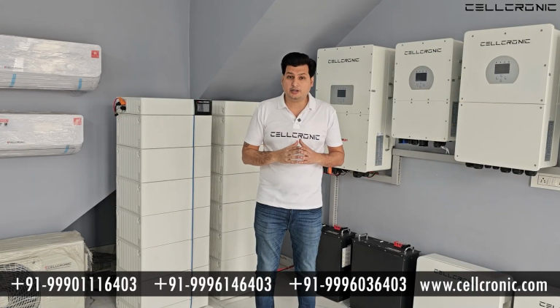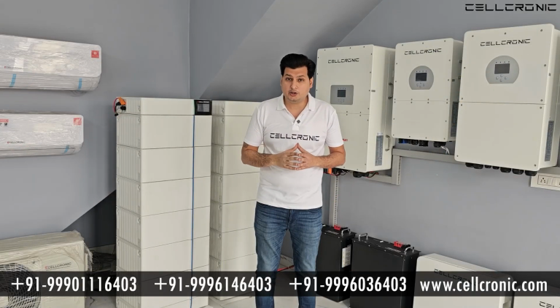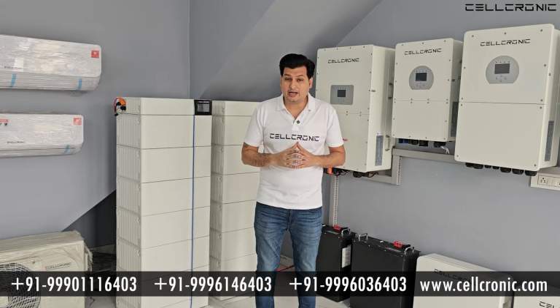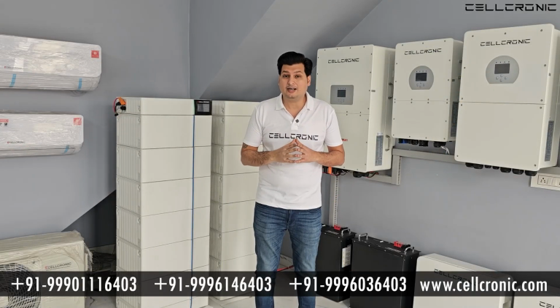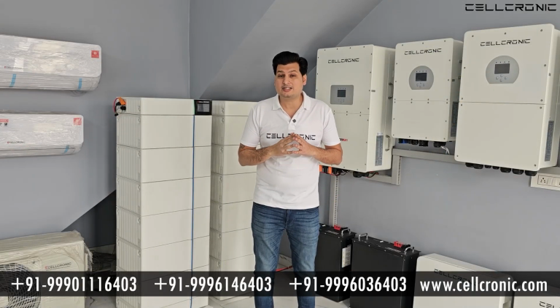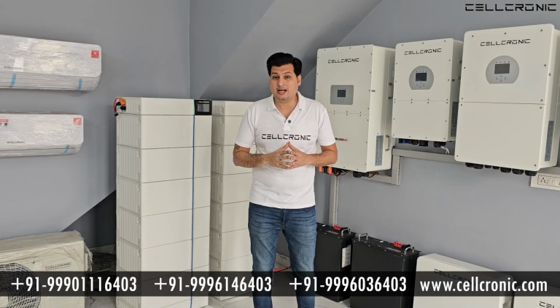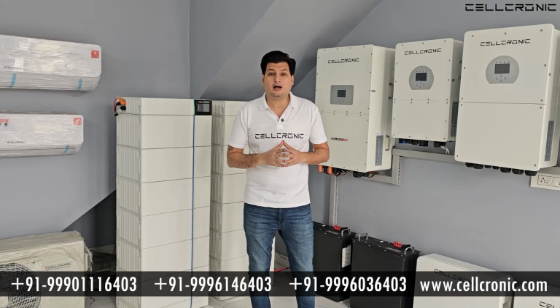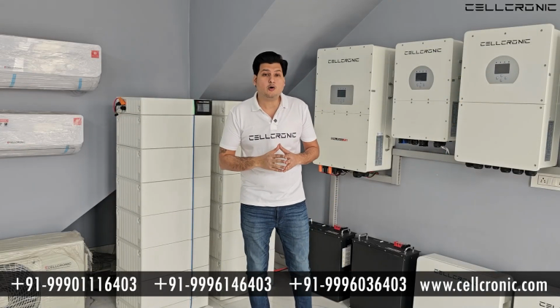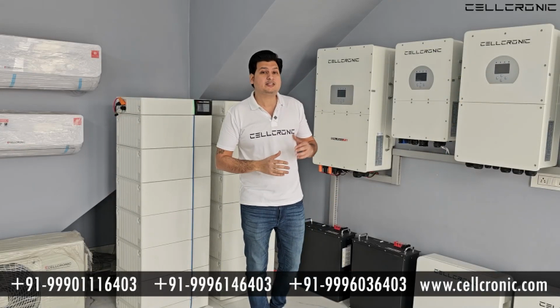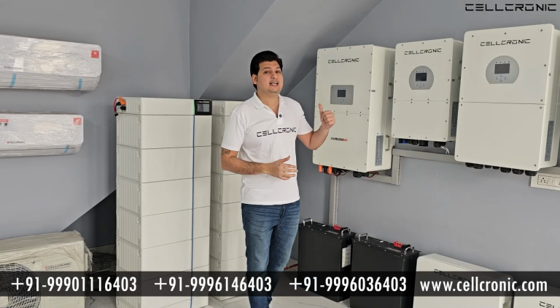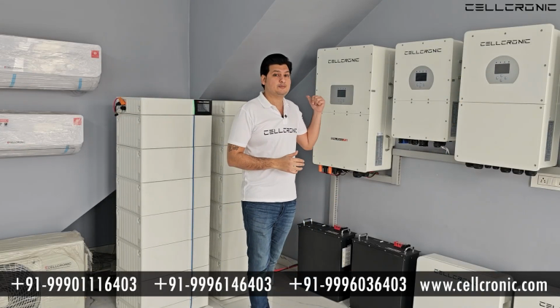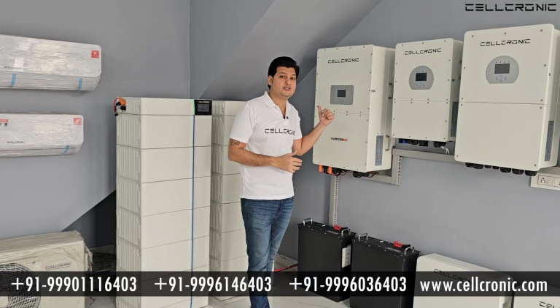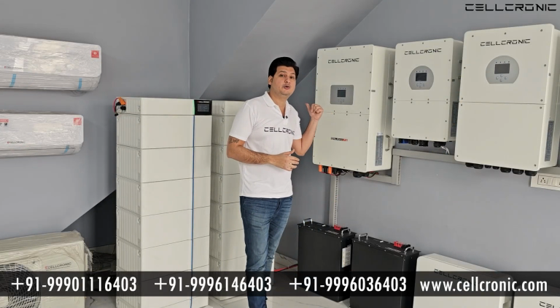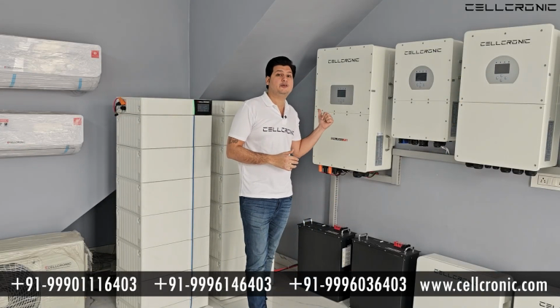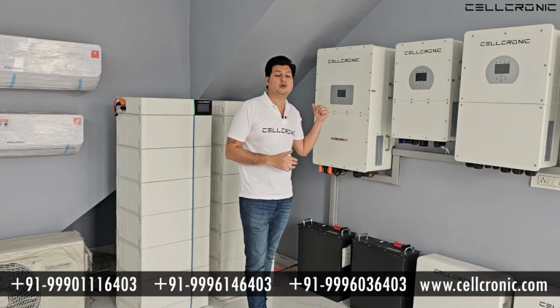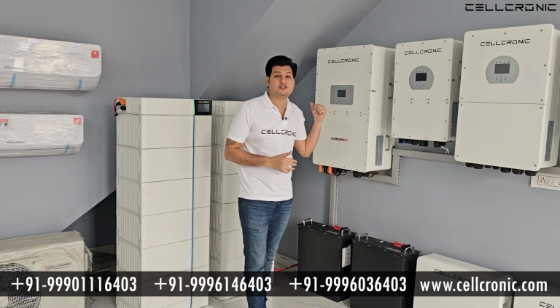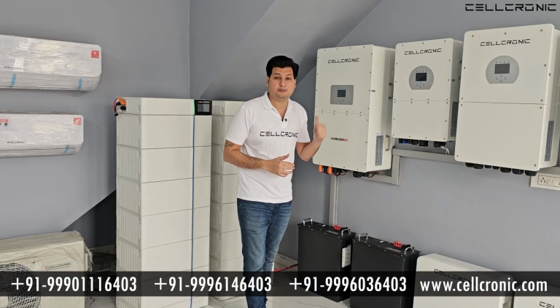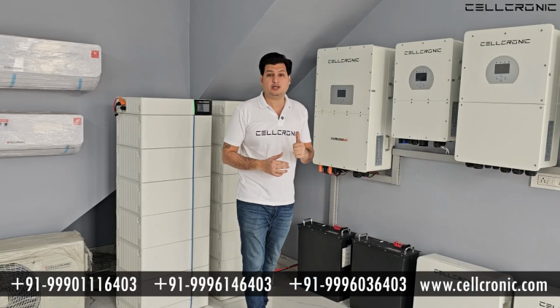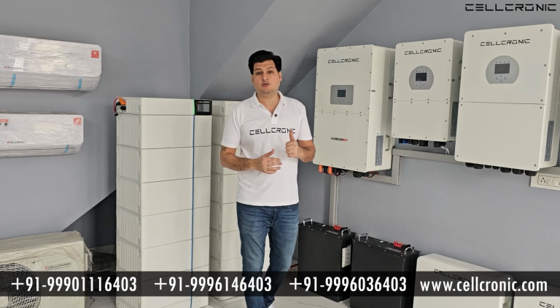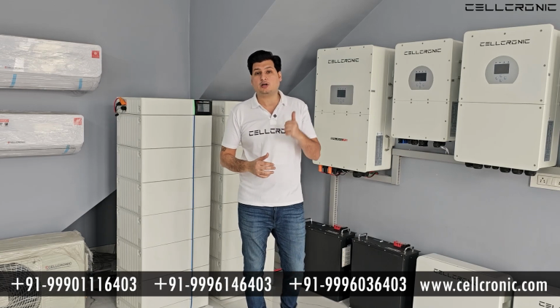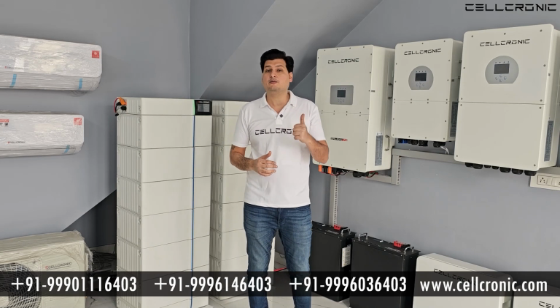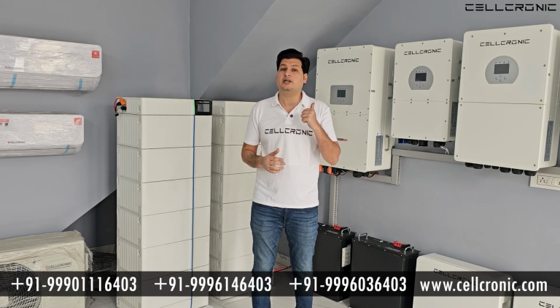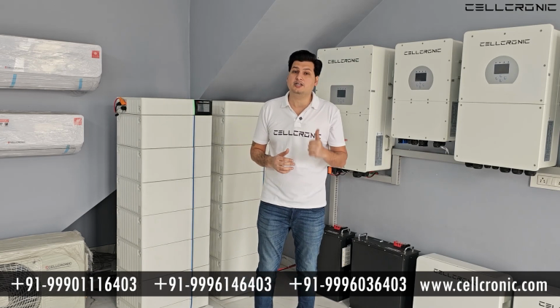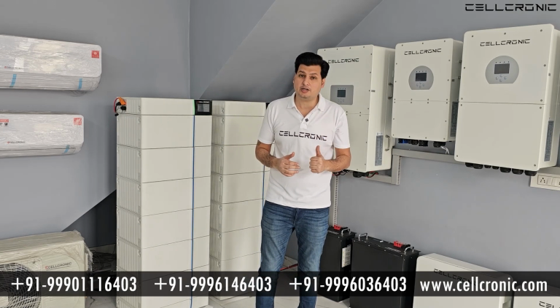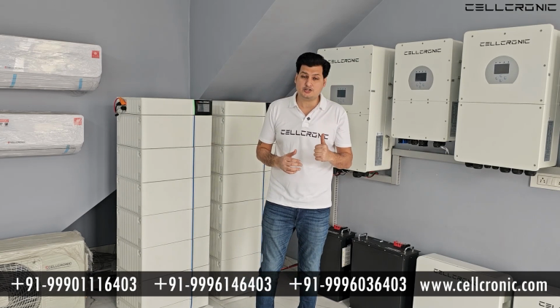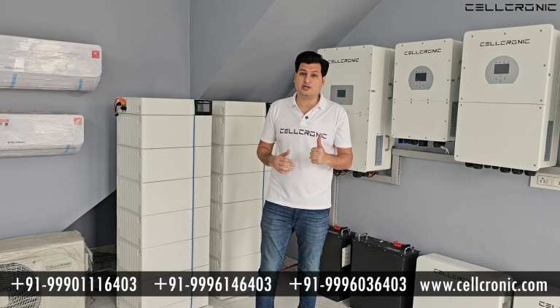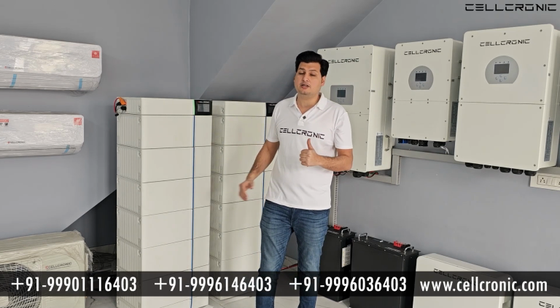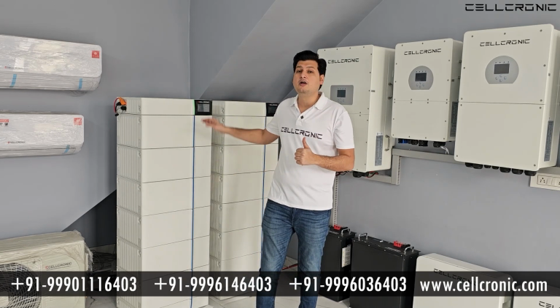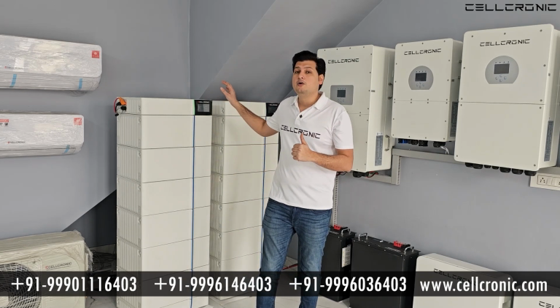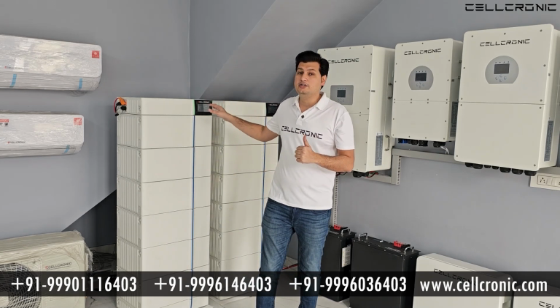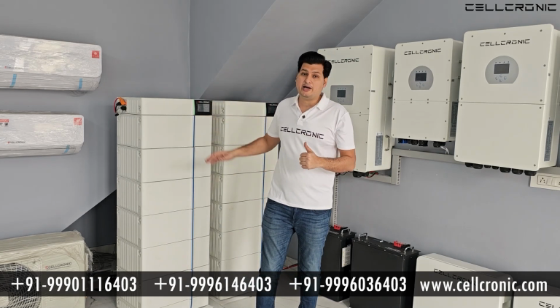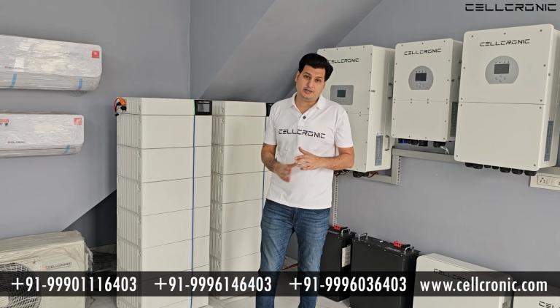From this video, I think you can now understand how little space you need for a 50kW high voltage inverter installation with the batteries.